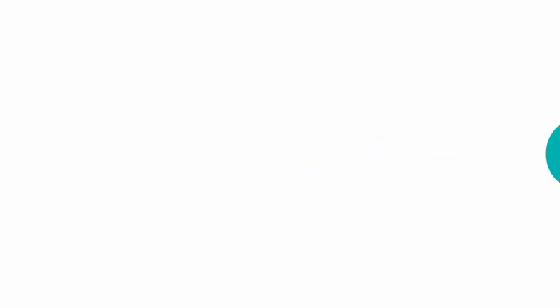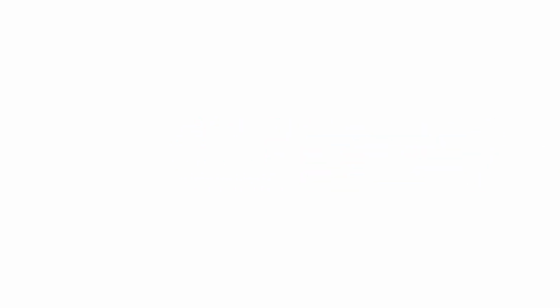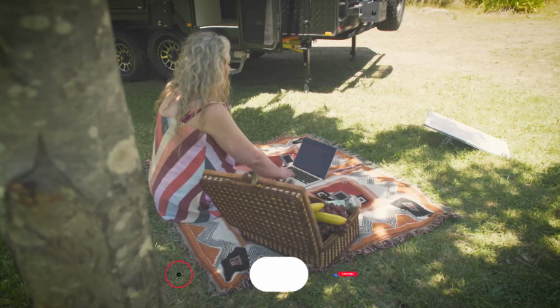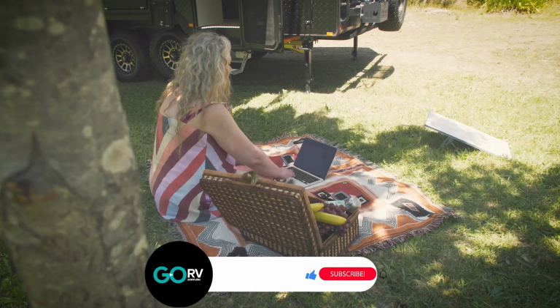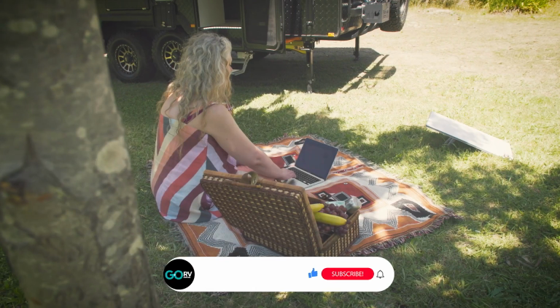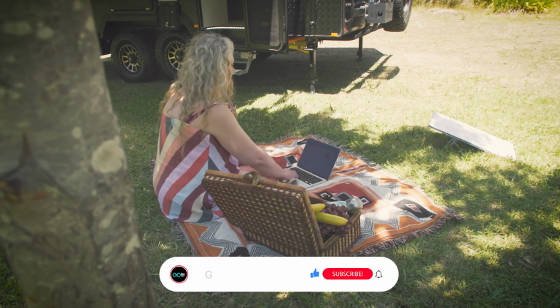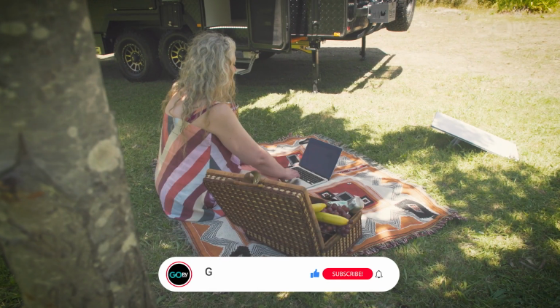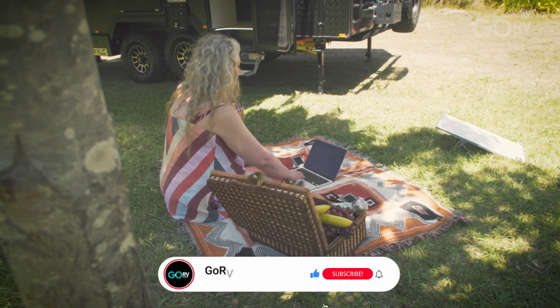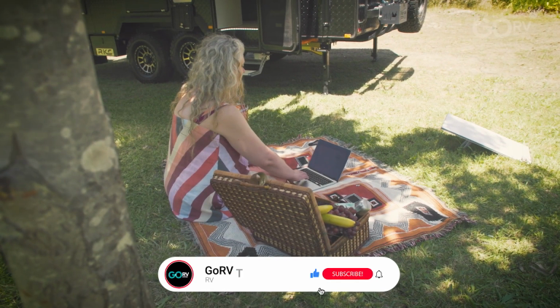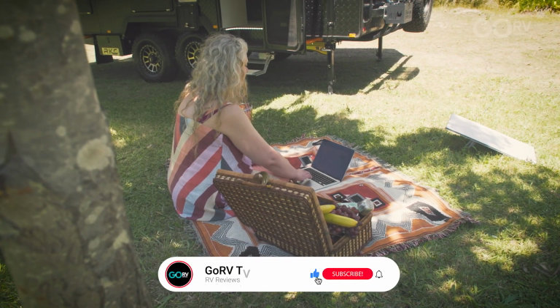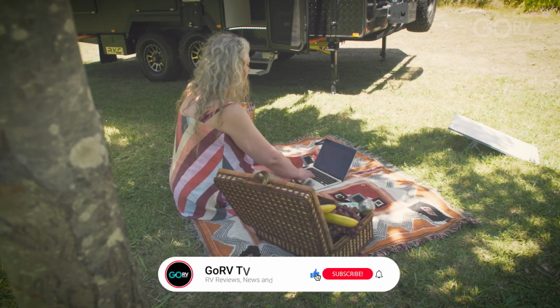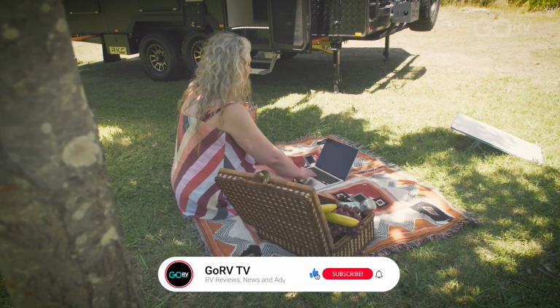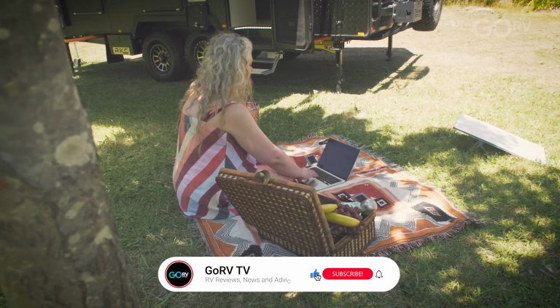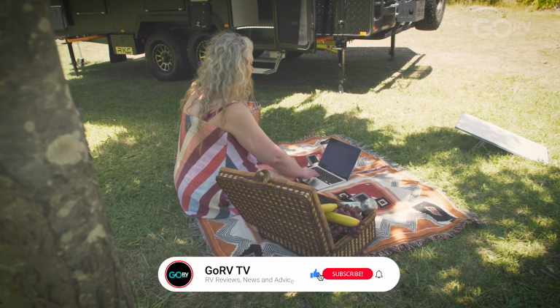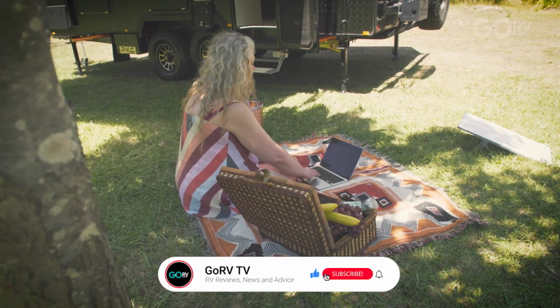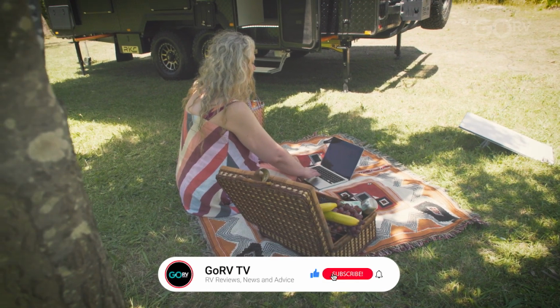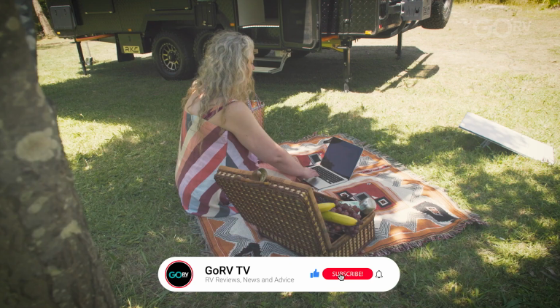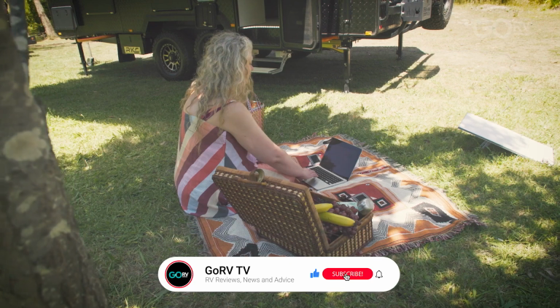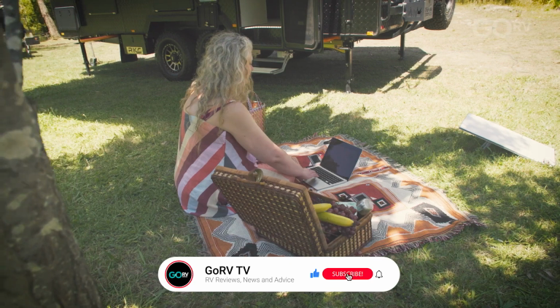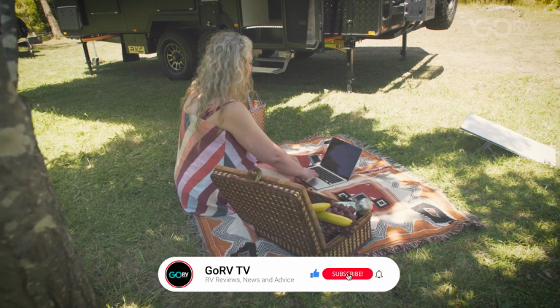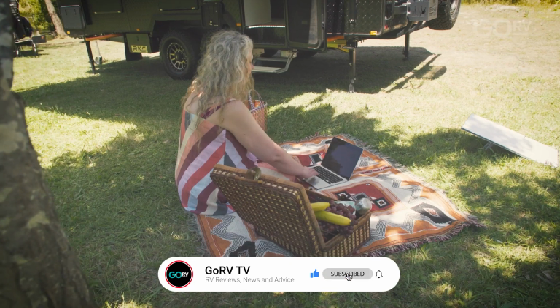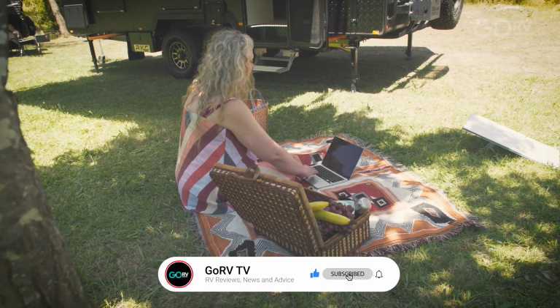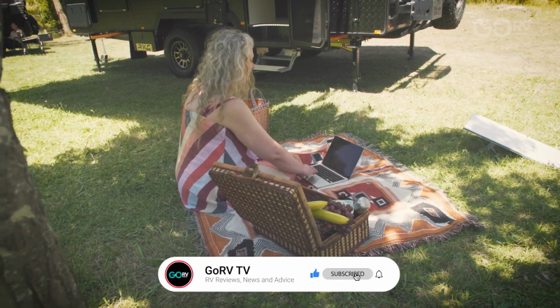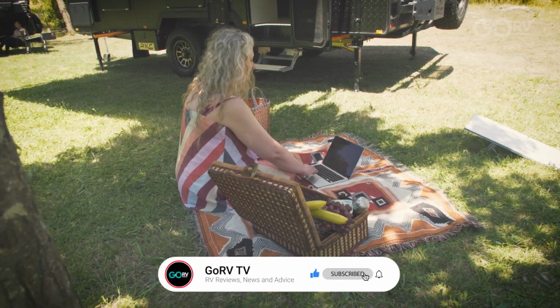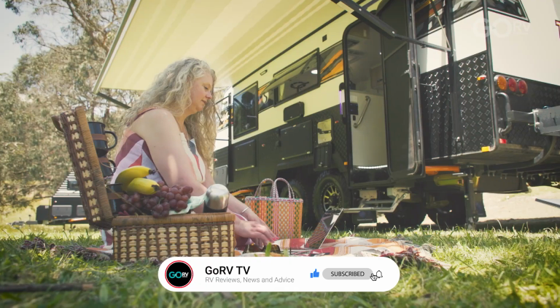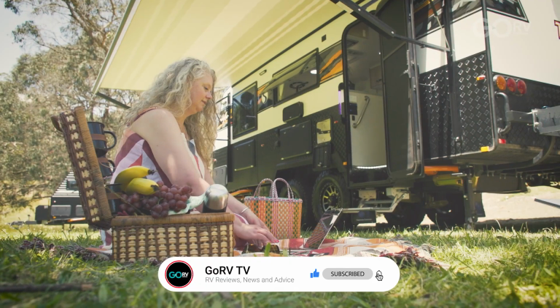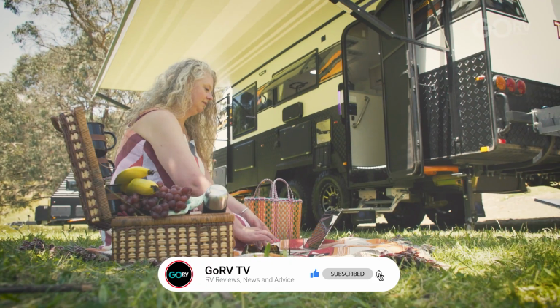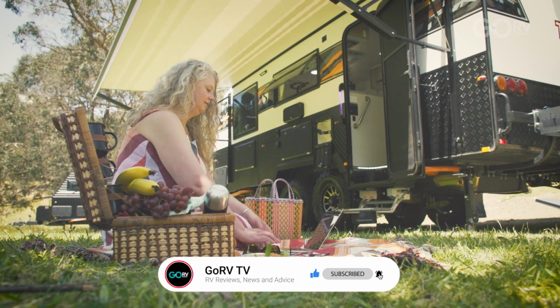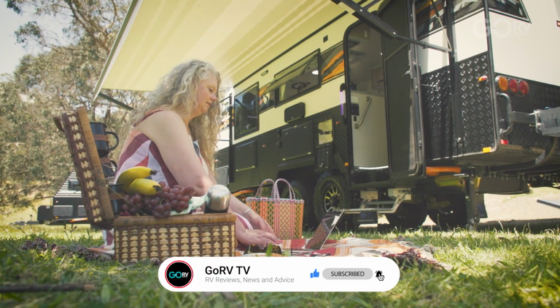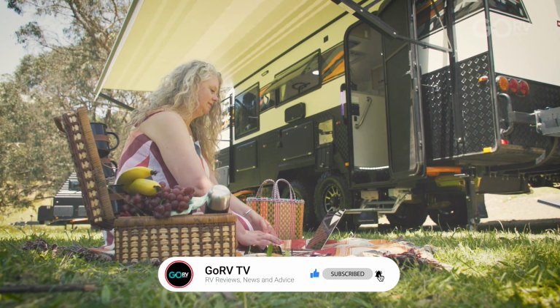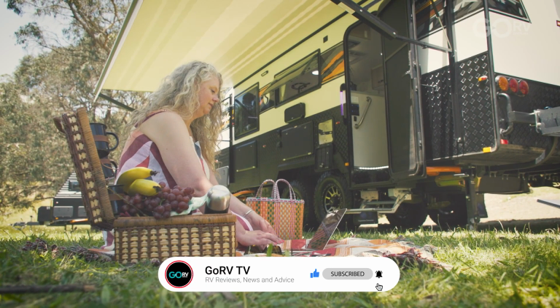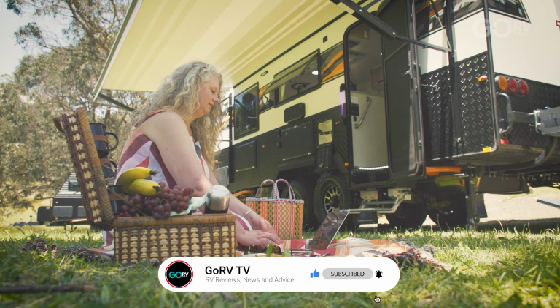So you've got your caravan, you've got your Generation 3 Starlink, you're all ready for your big lap.